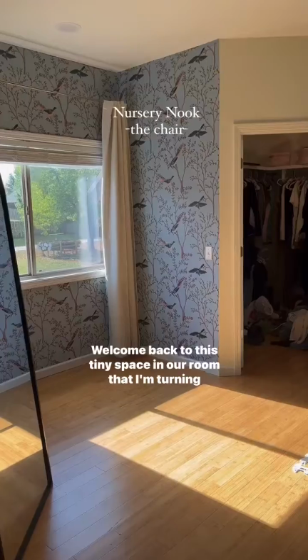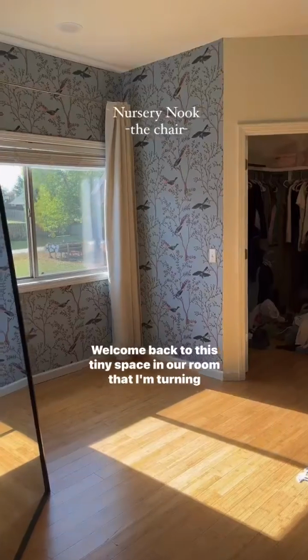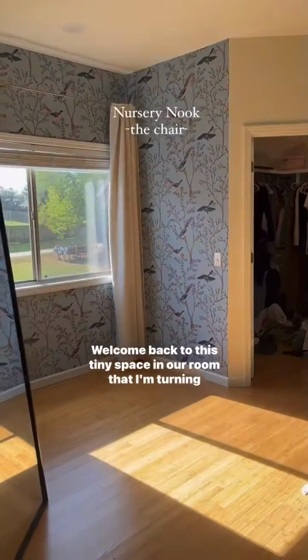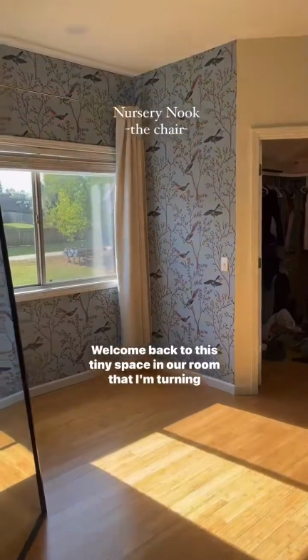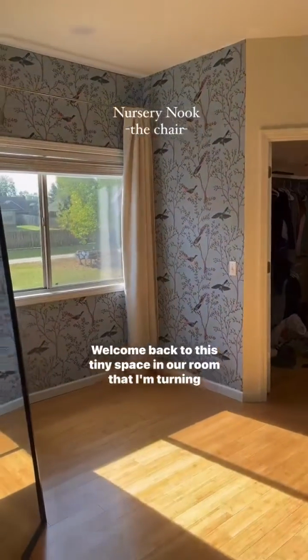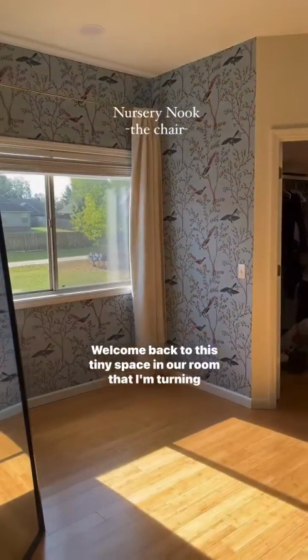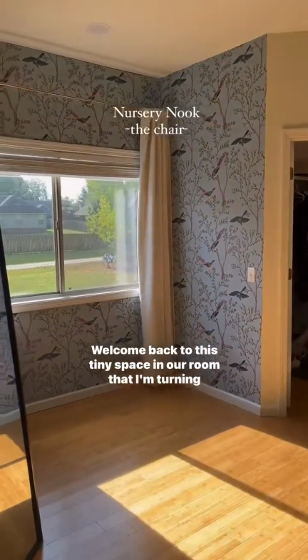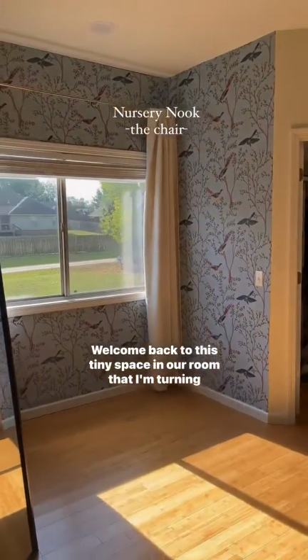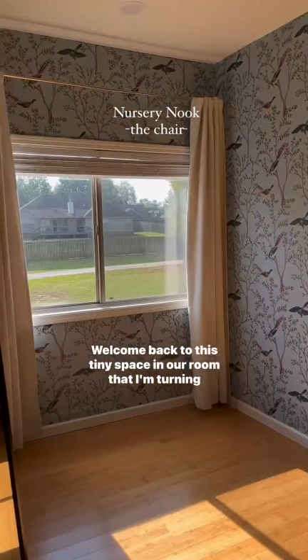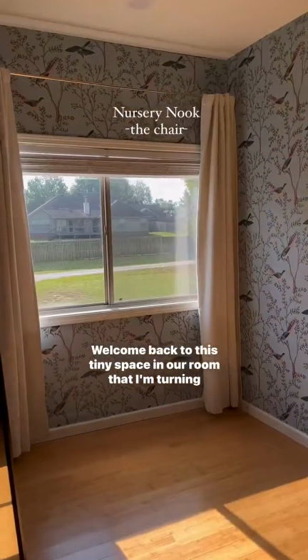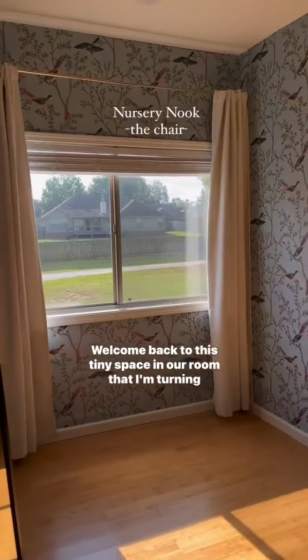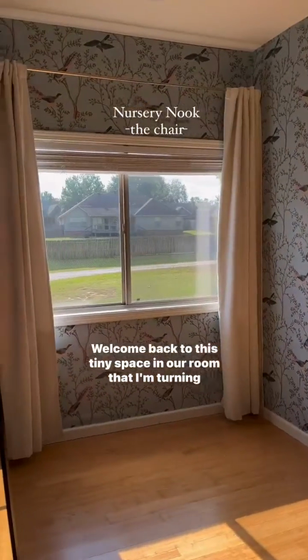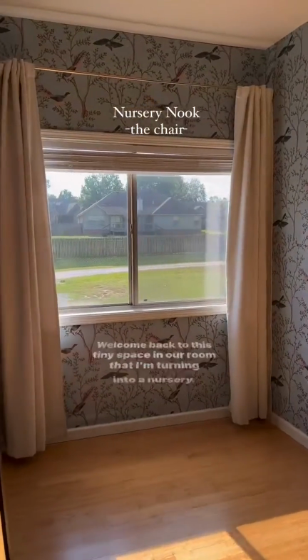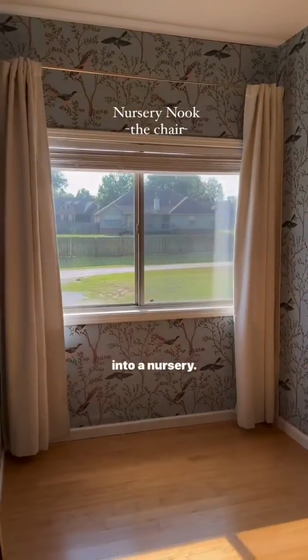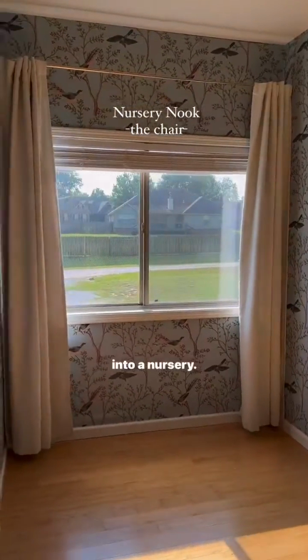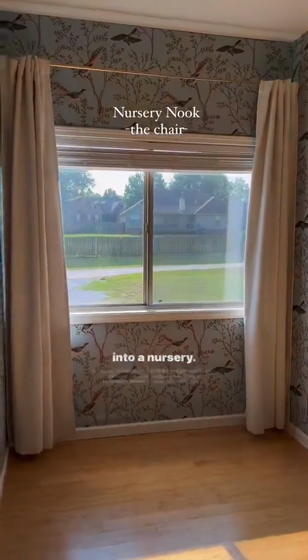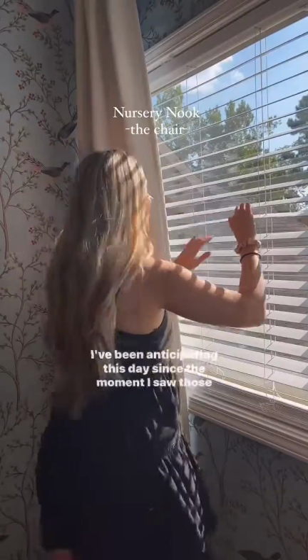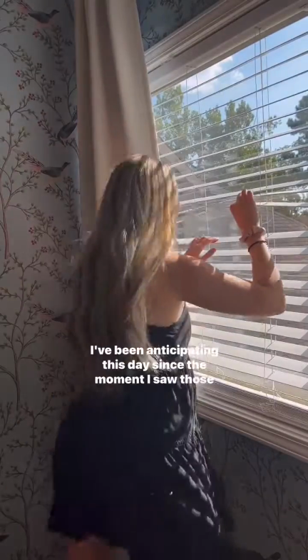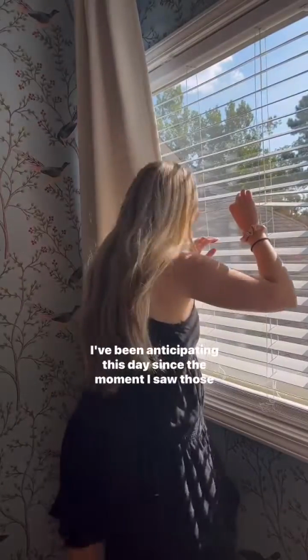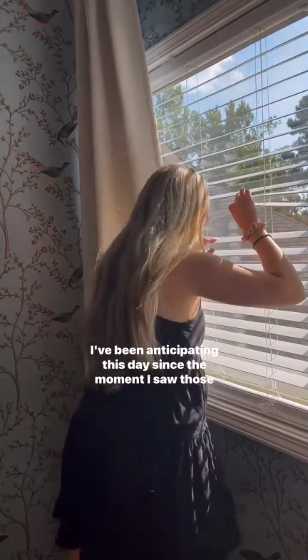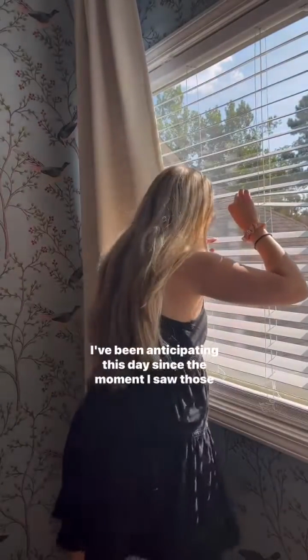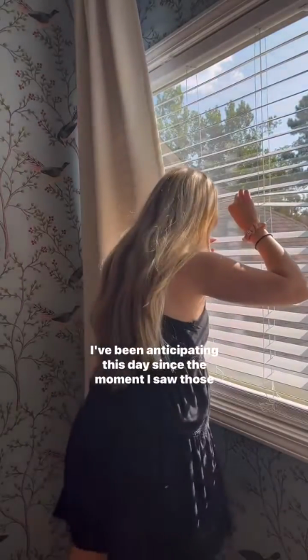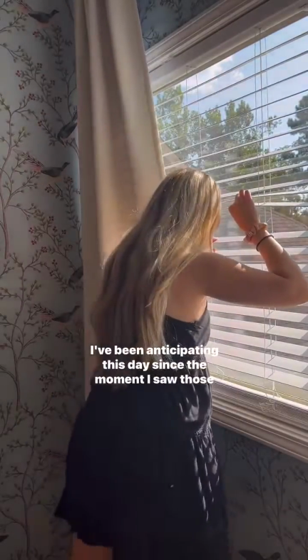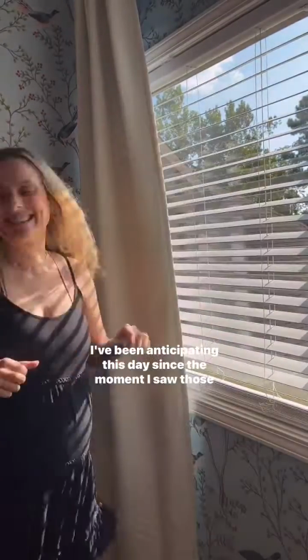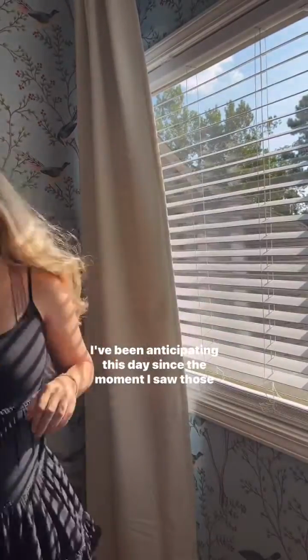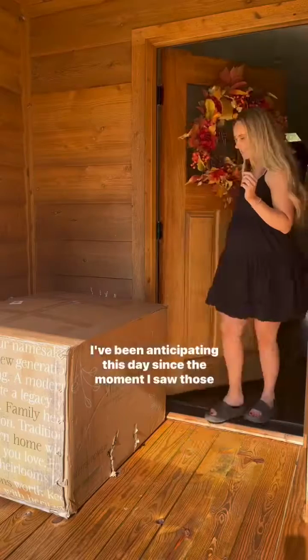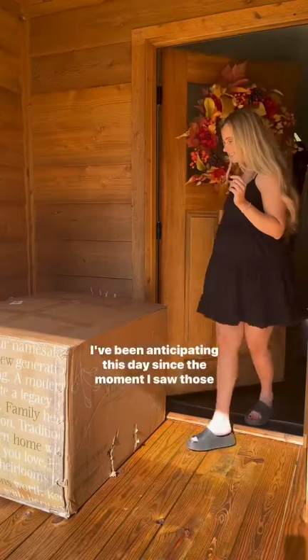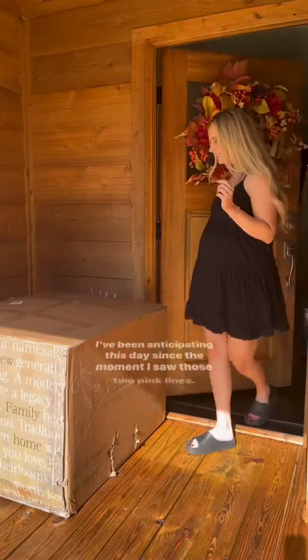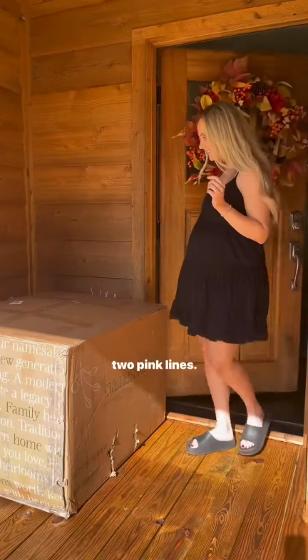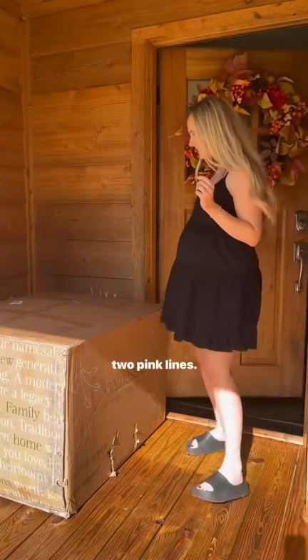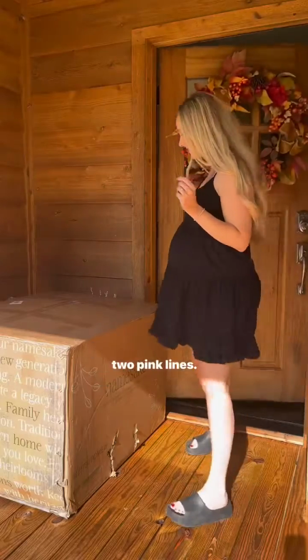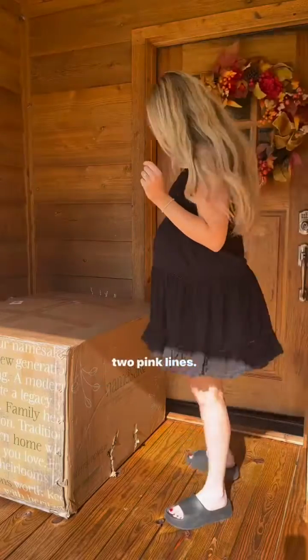Welcome back to this tiny space in our room that I'm turning into a nursery. I've been anticipating this day since the moment I saw those two pink lines.